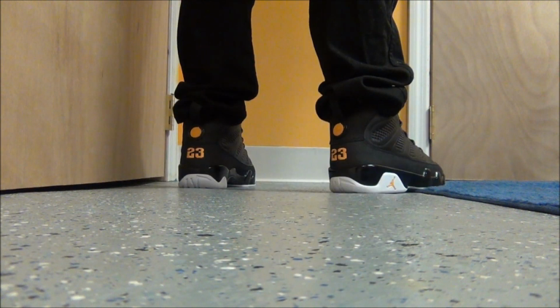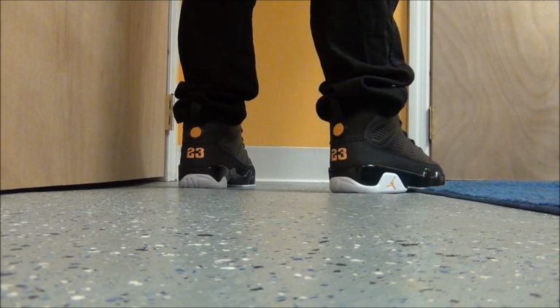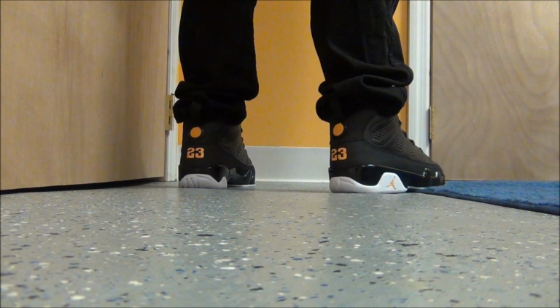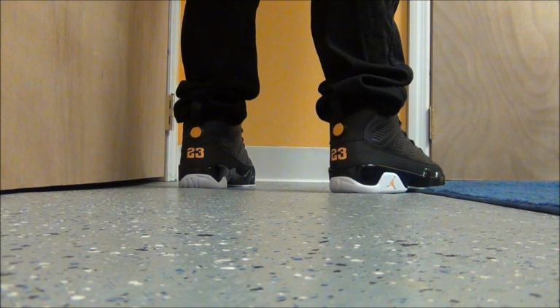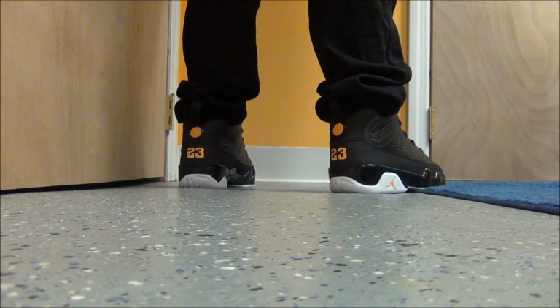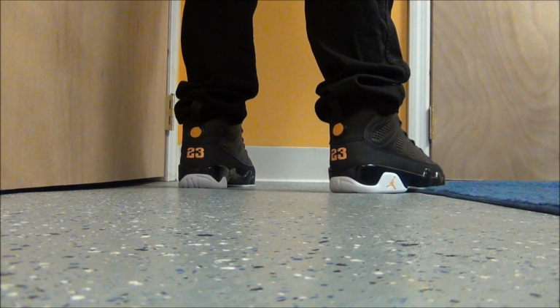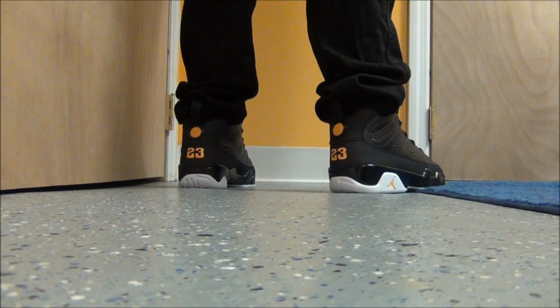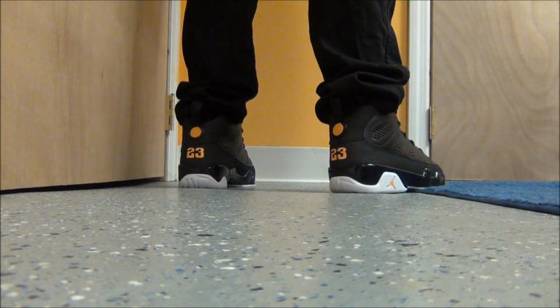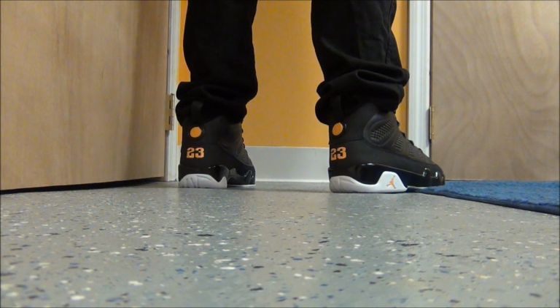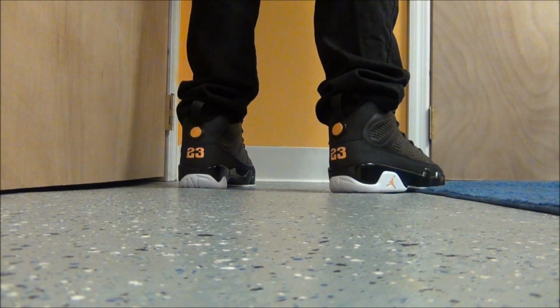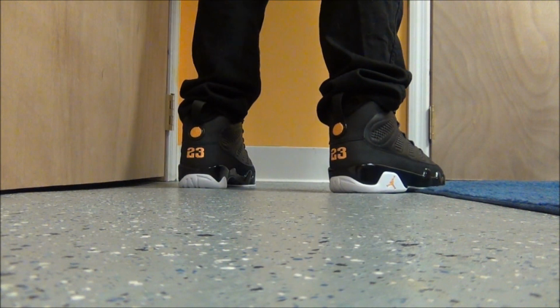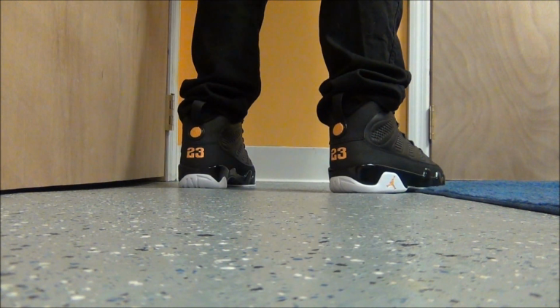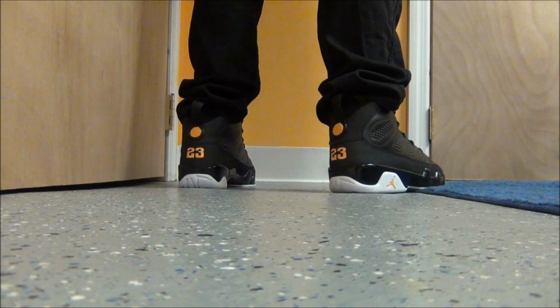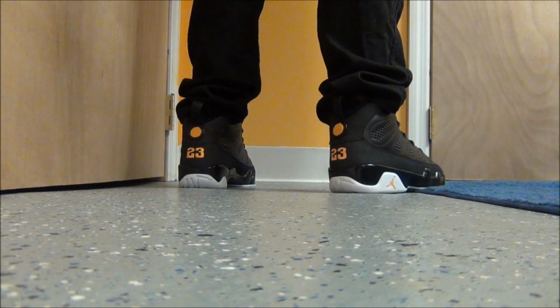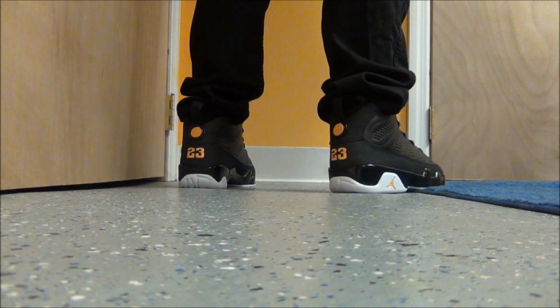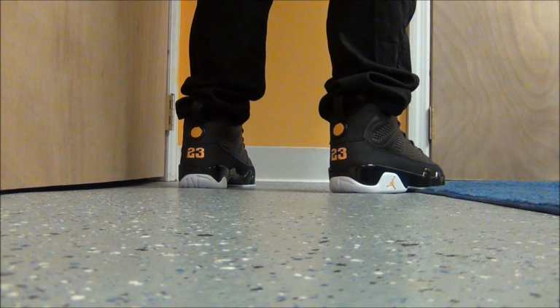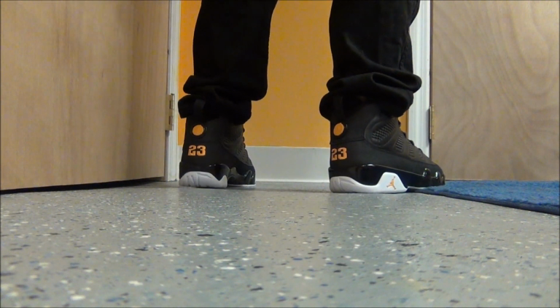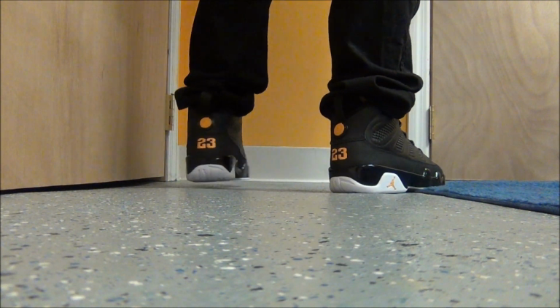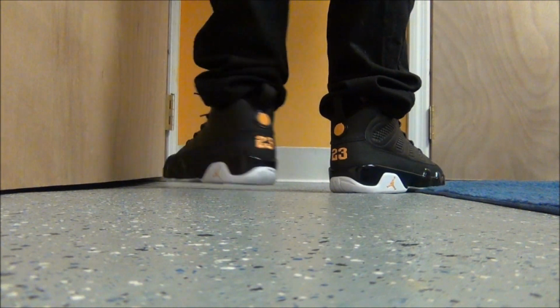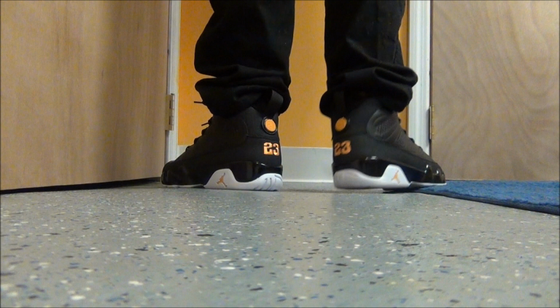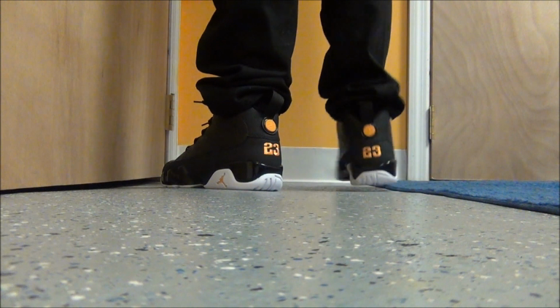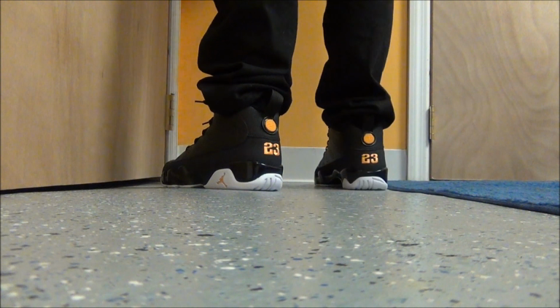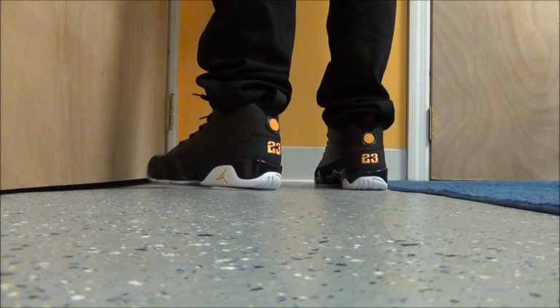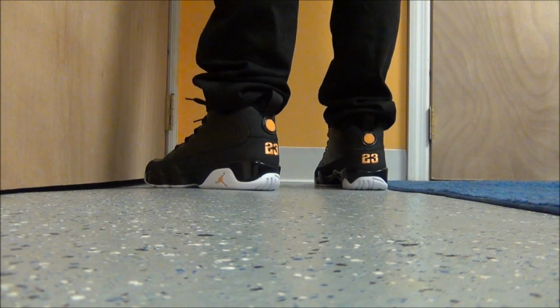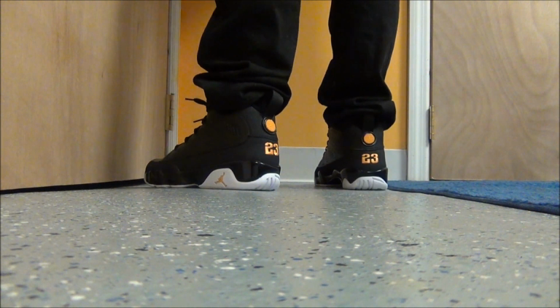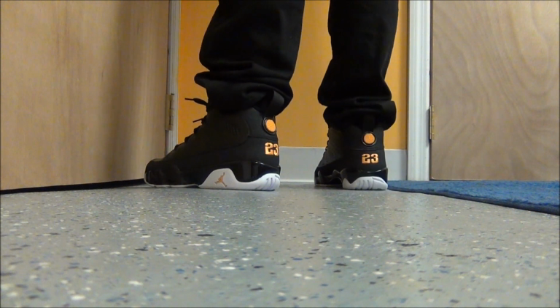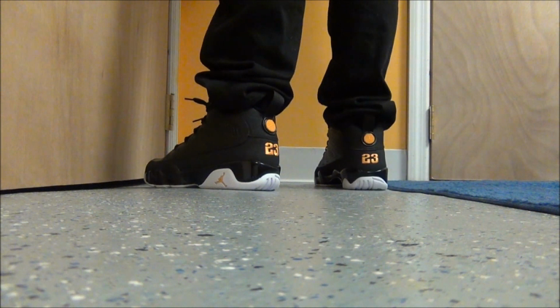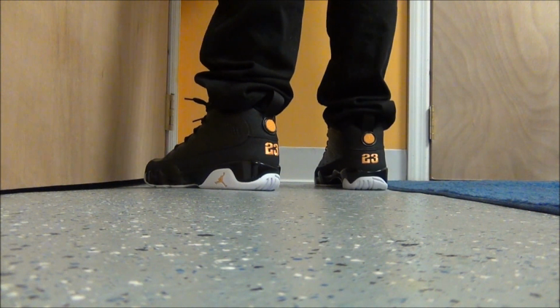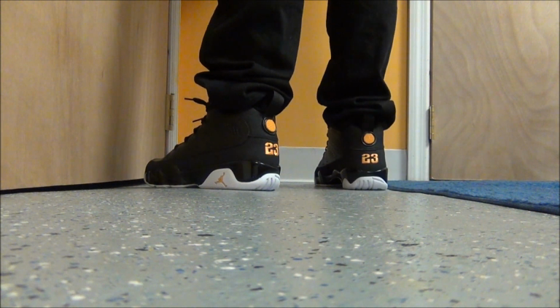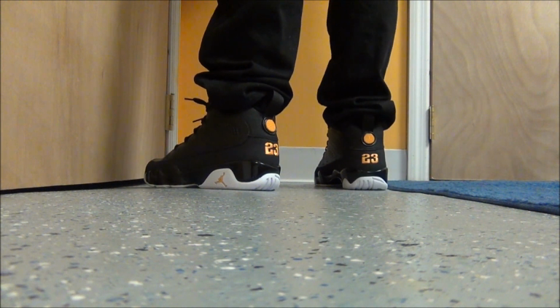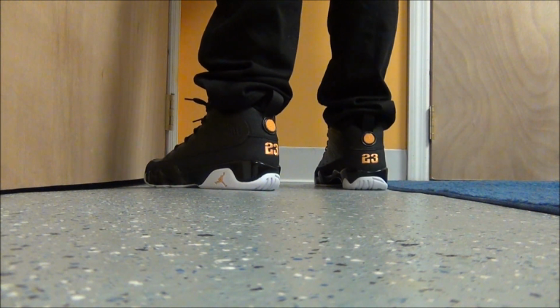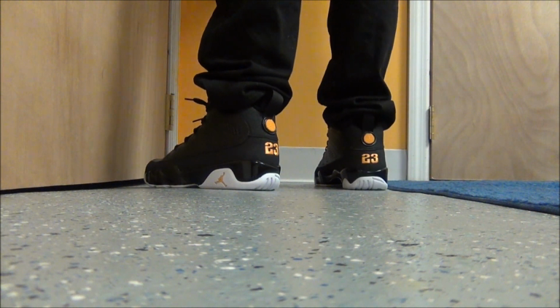The back of the shoe is killer right here. That hit of citrus in the back — that's what makes the shoe dope in my opinion.